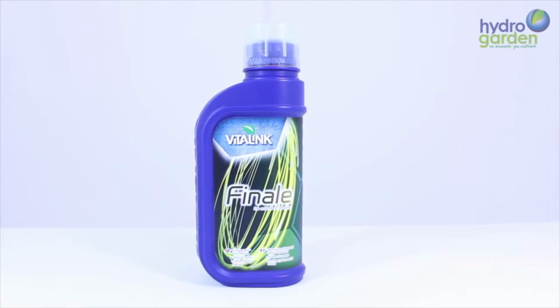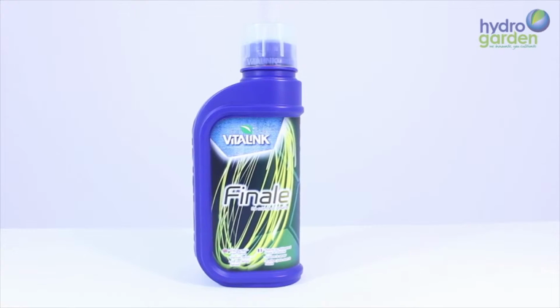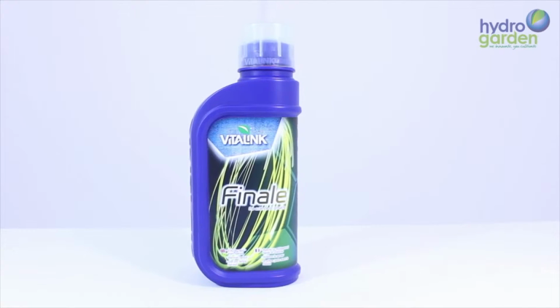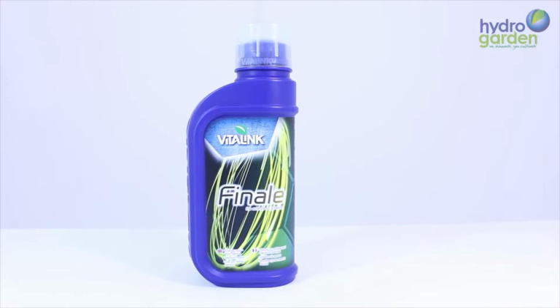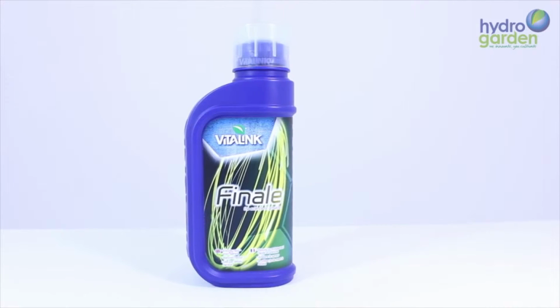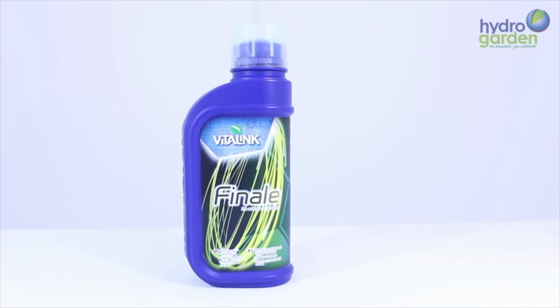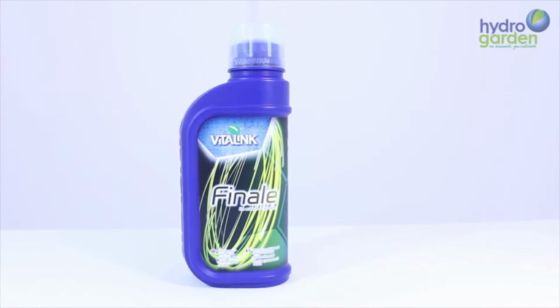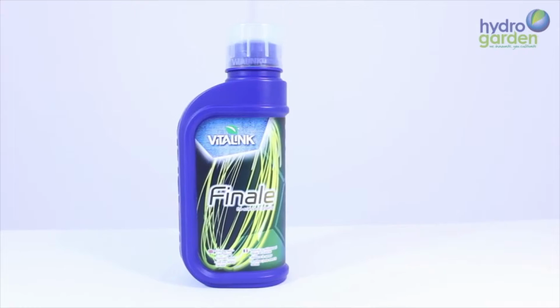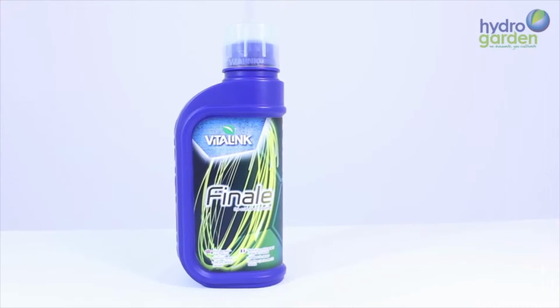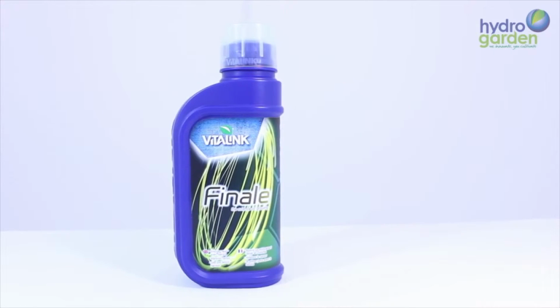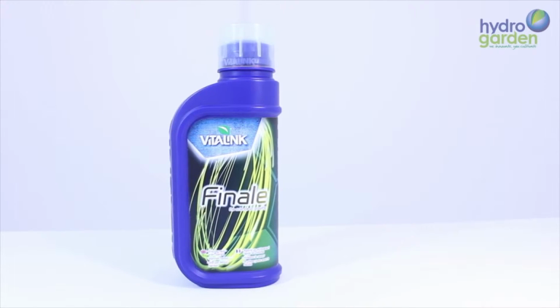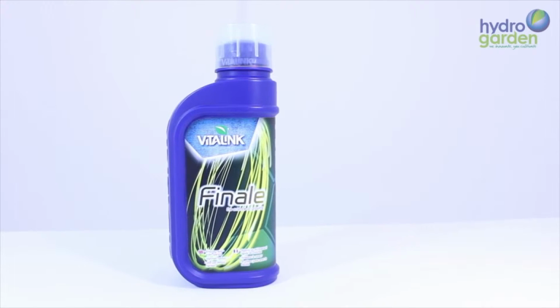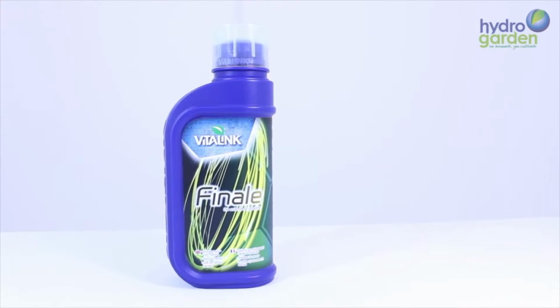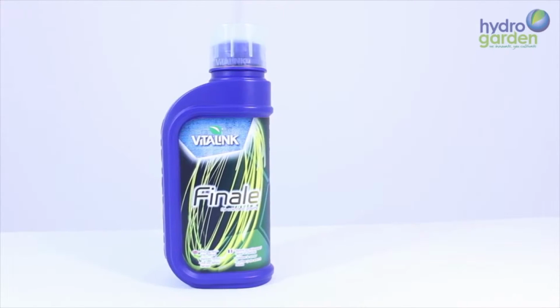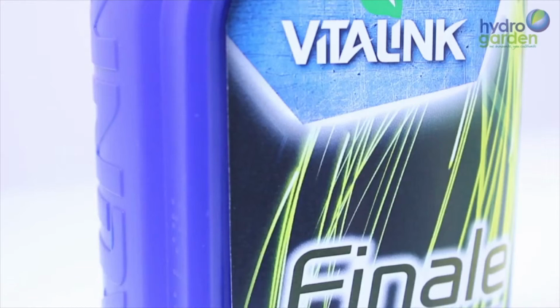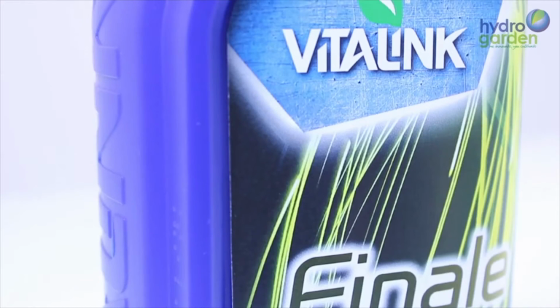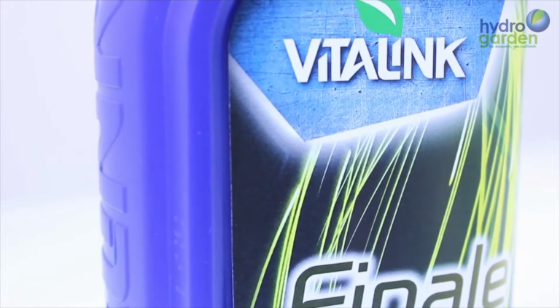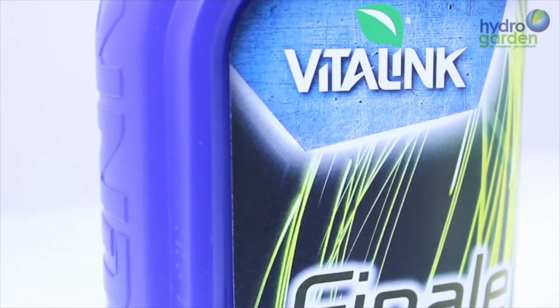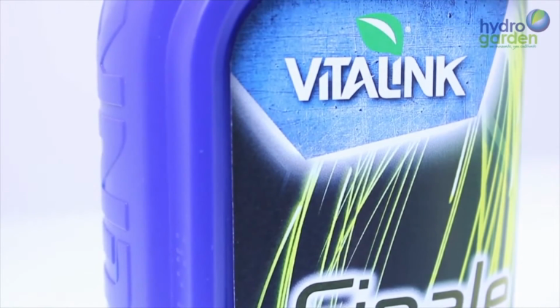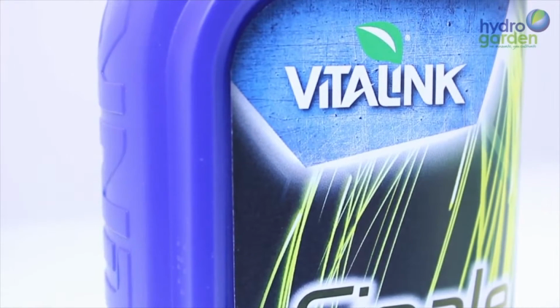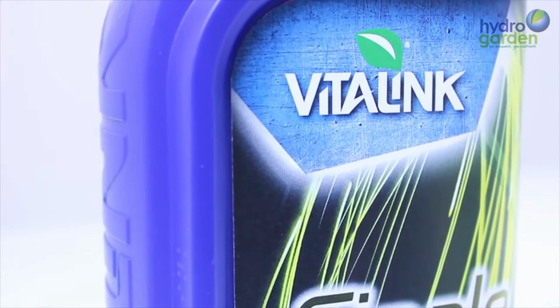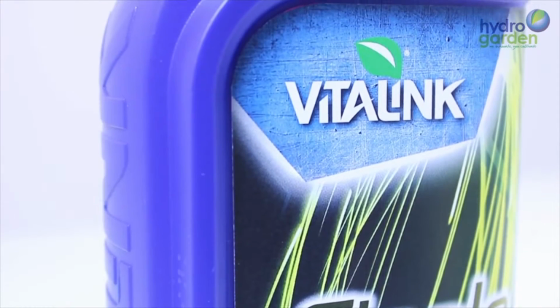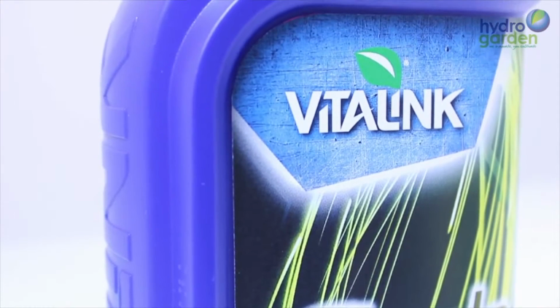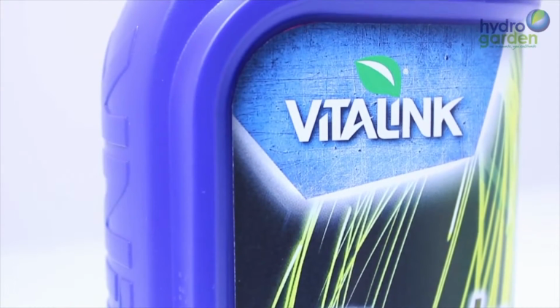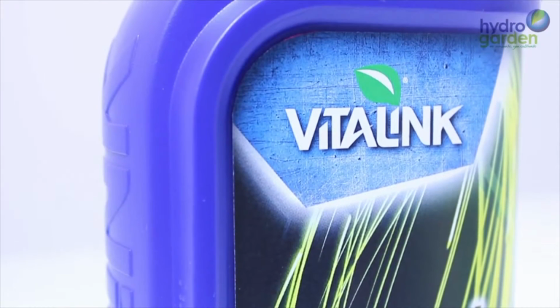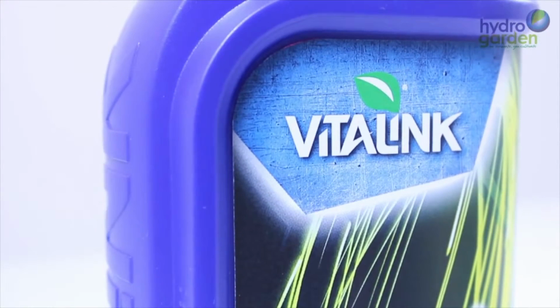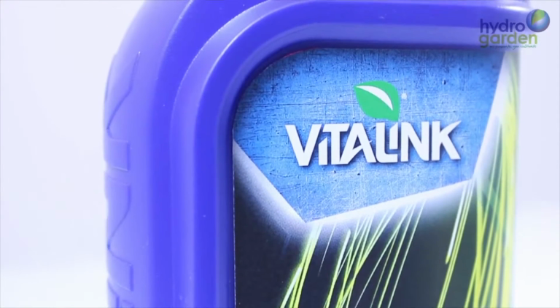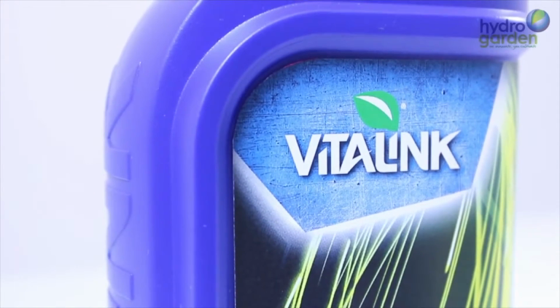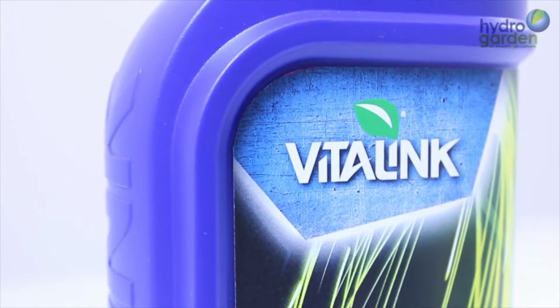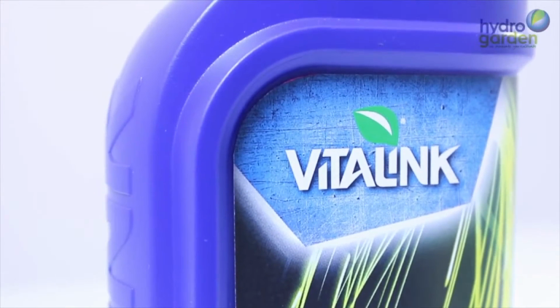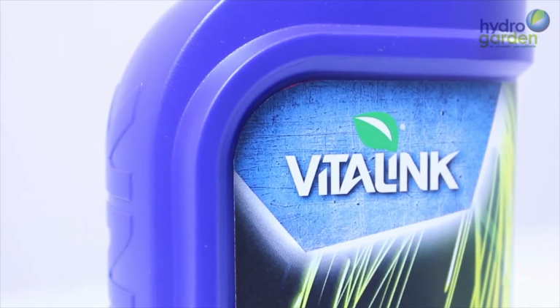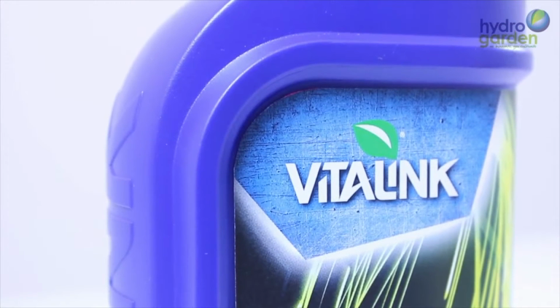Finale helps the plant to ripen more evenly and produce increased yield. It also allows the plant to use up nitrate, which can affect flavour.